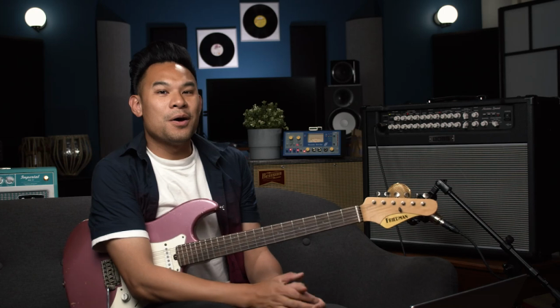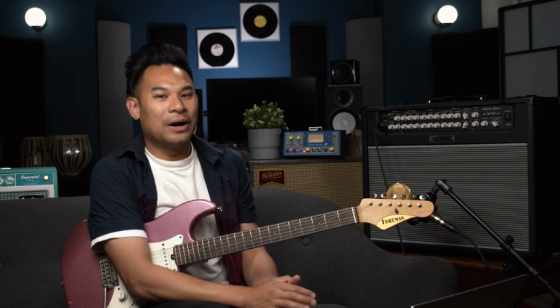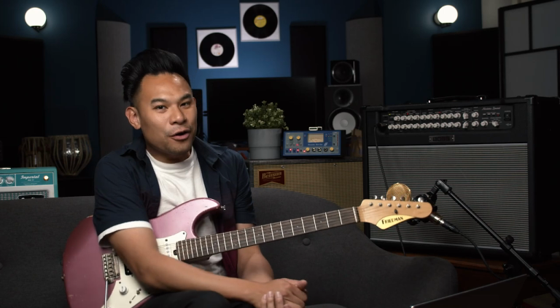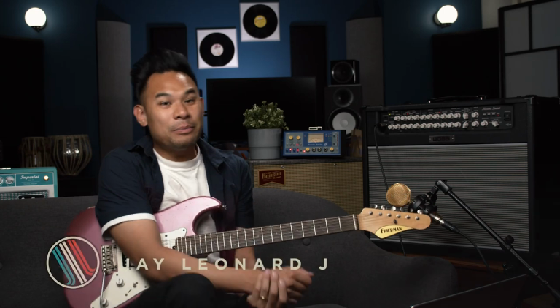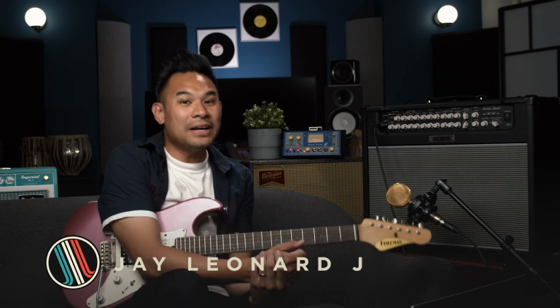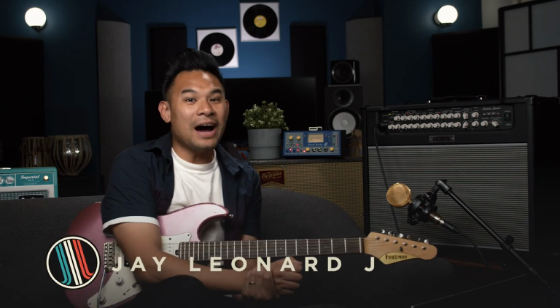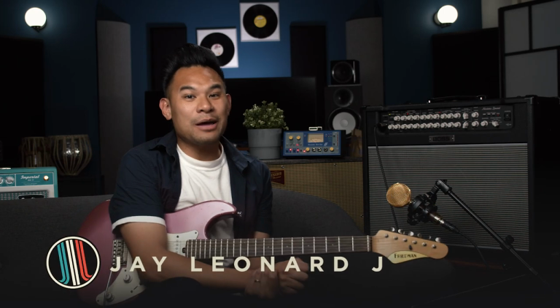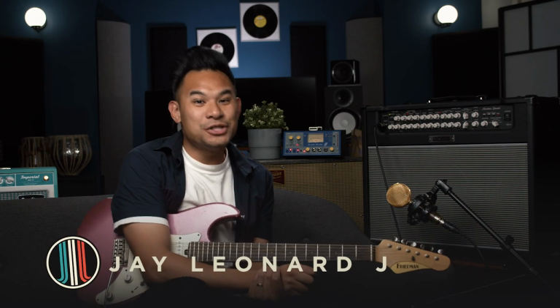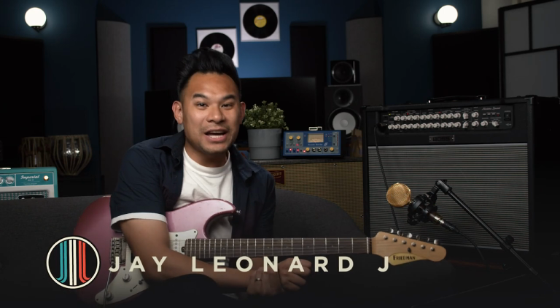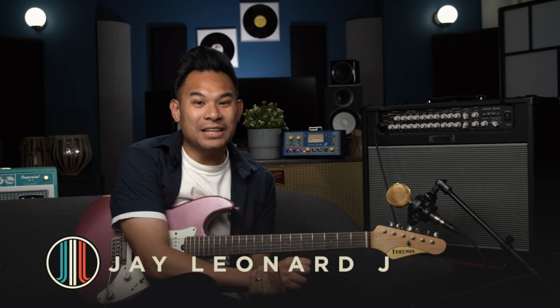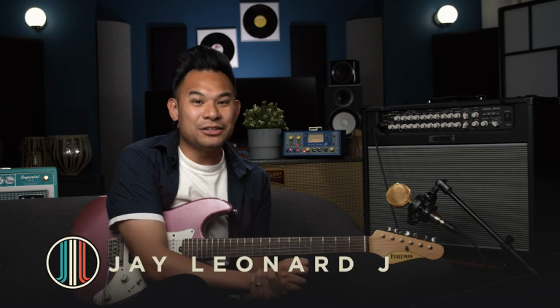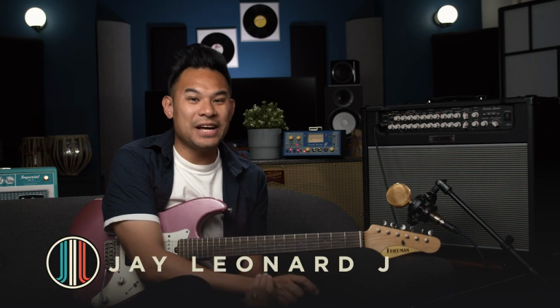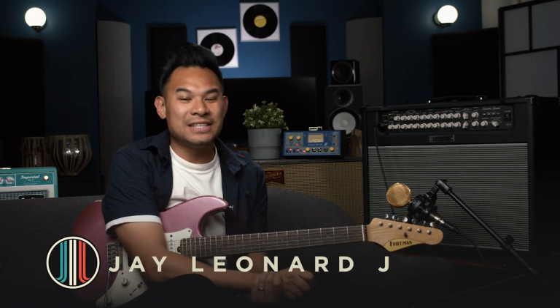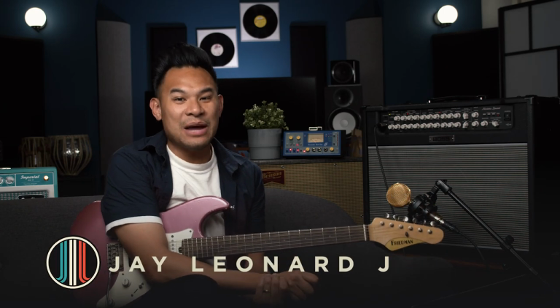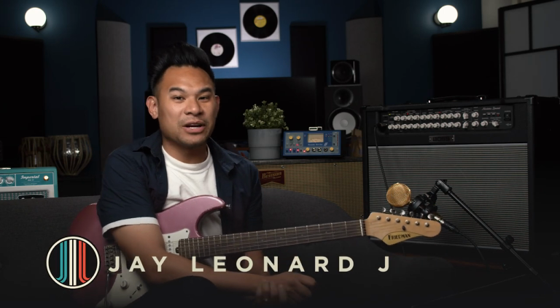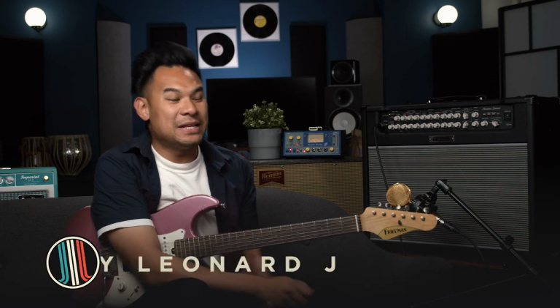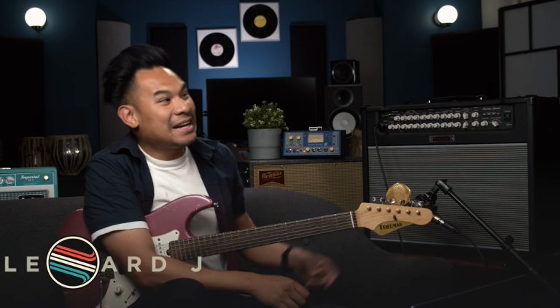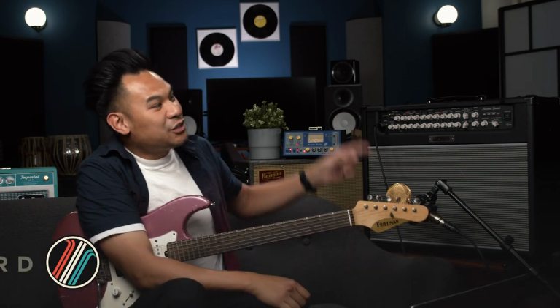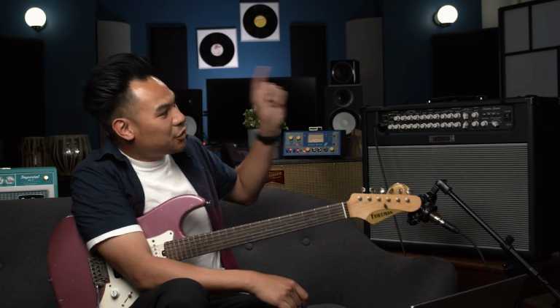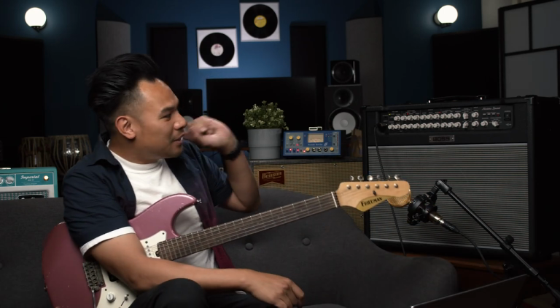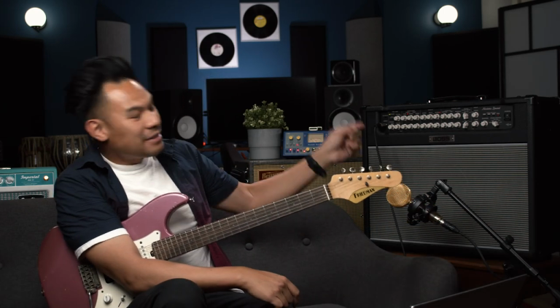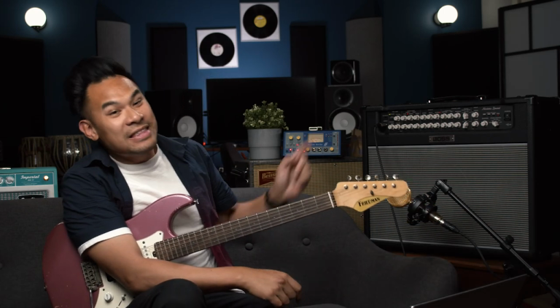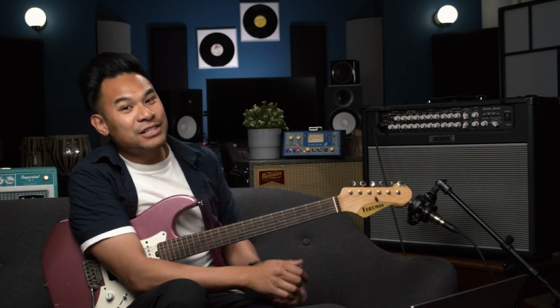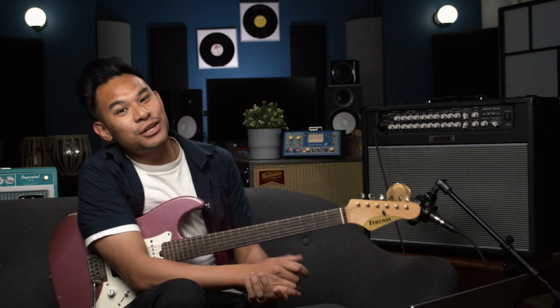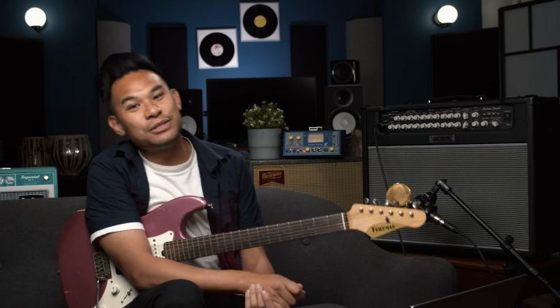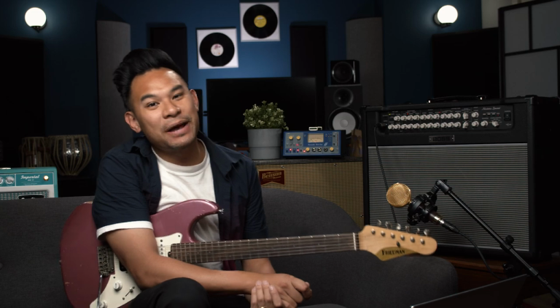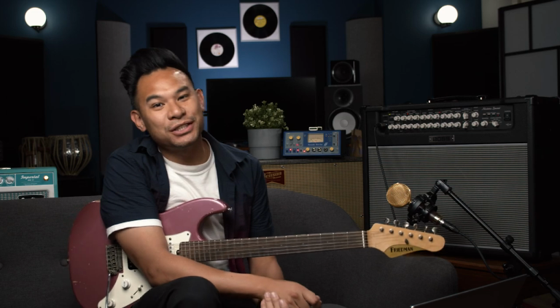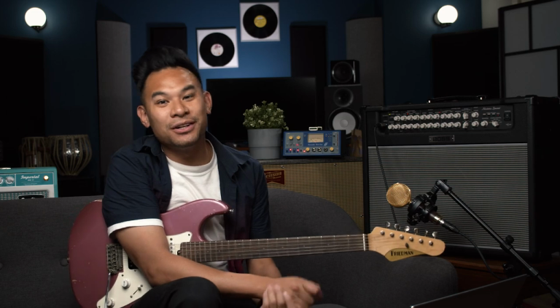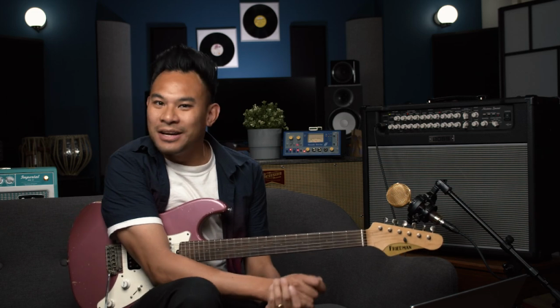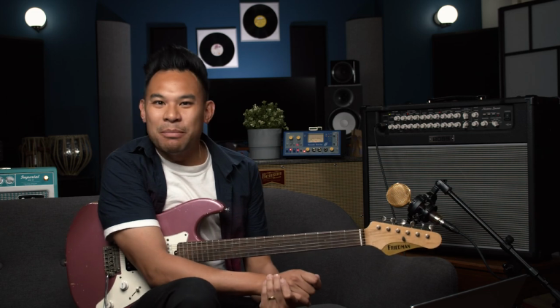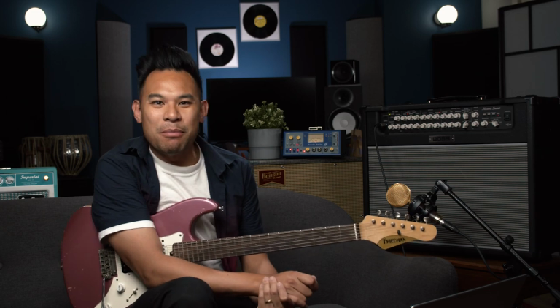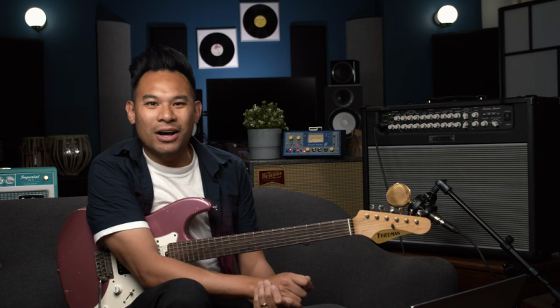Well hello everybody, I am Jay, Leonard Jay, and today we're gonna be digging into the Next Tone Special by Boss.